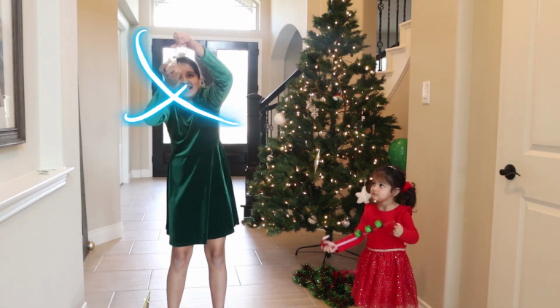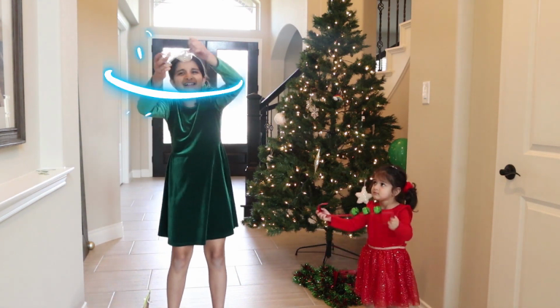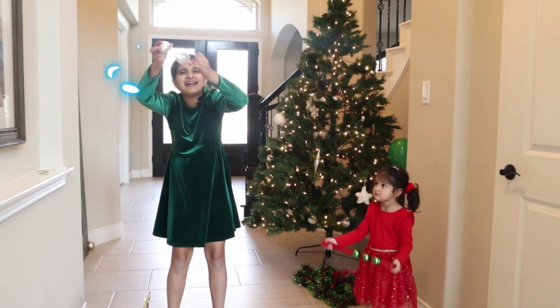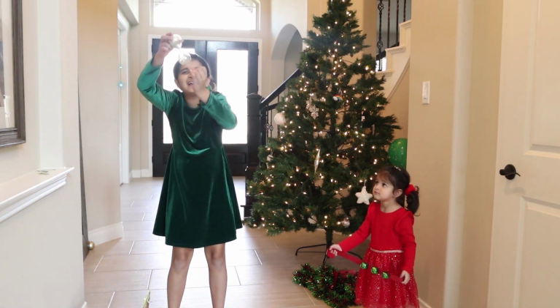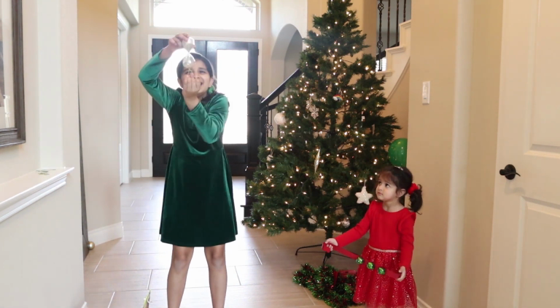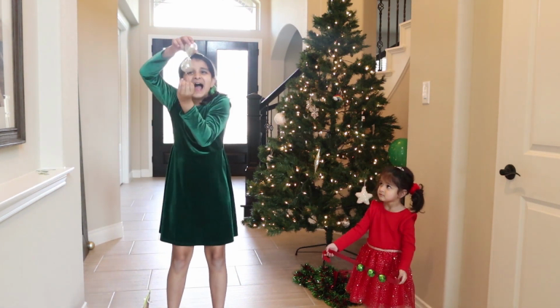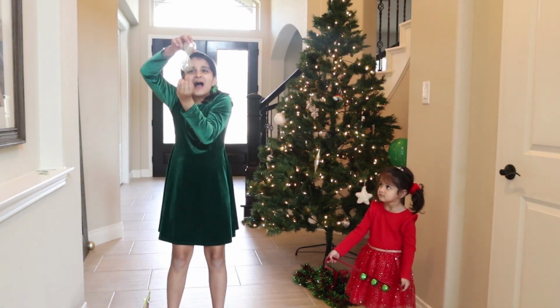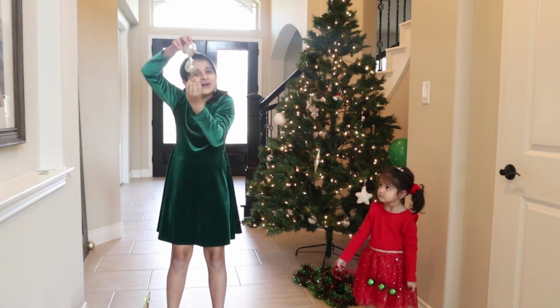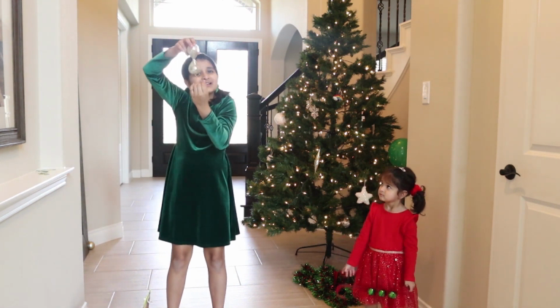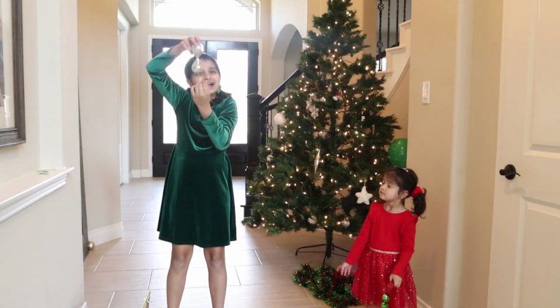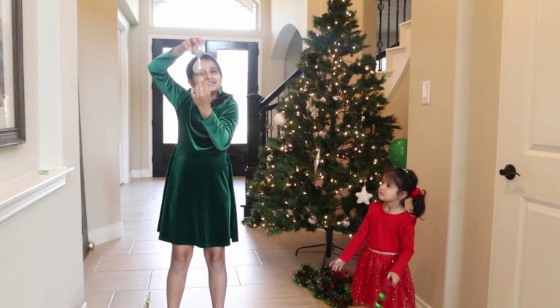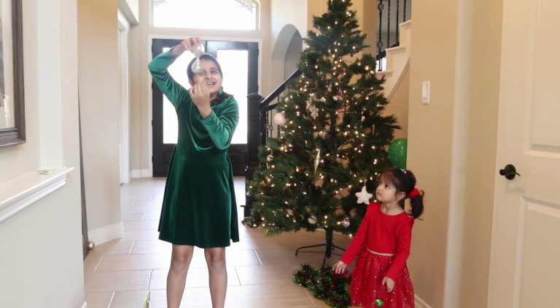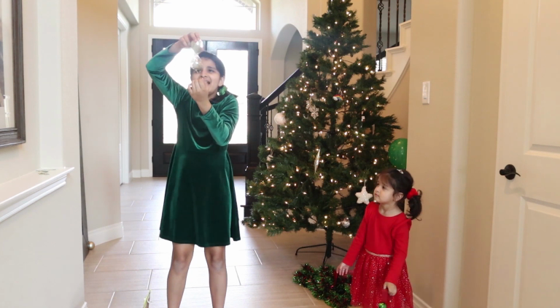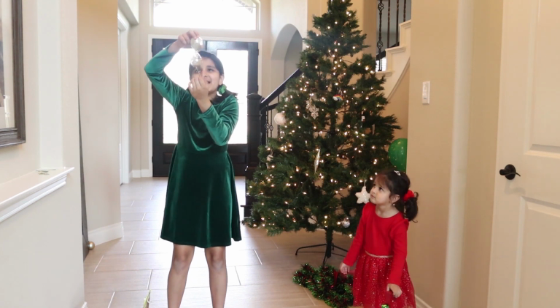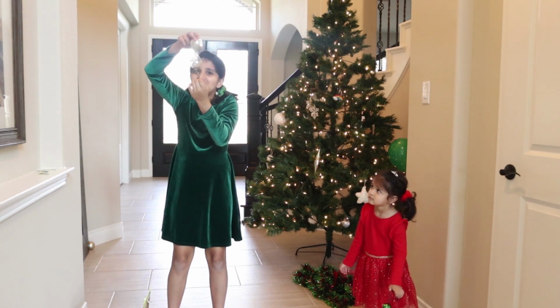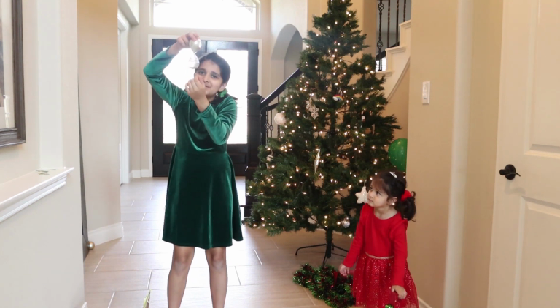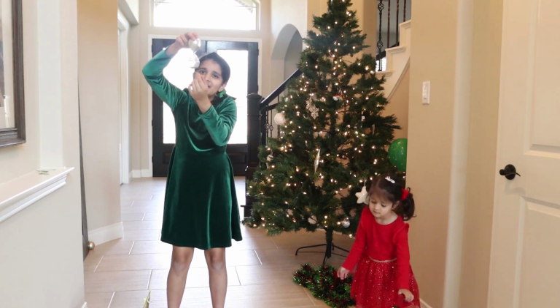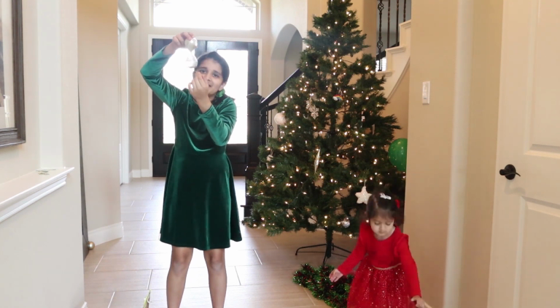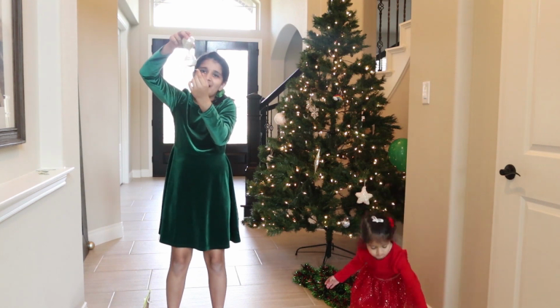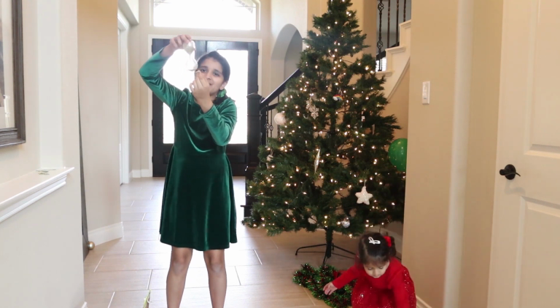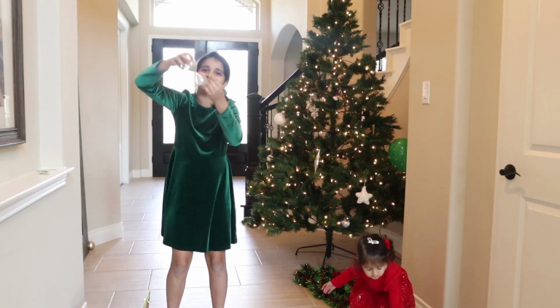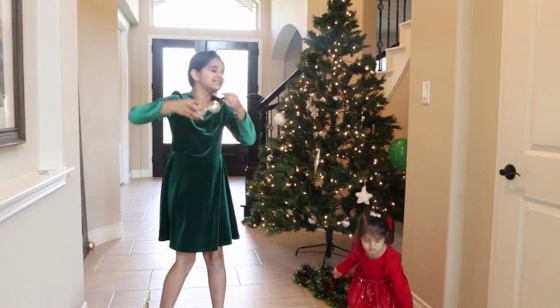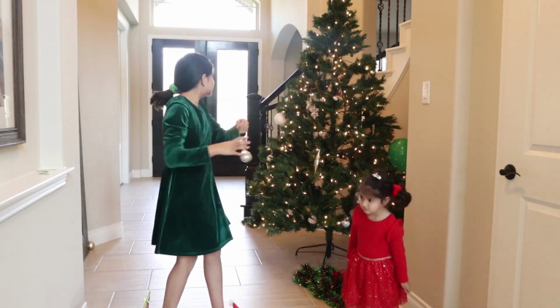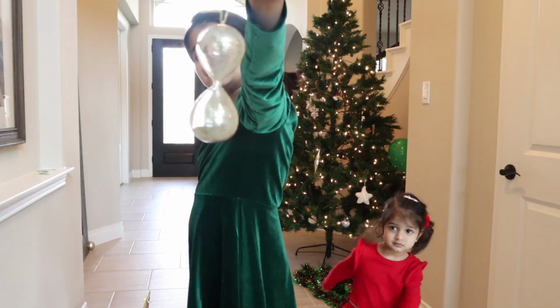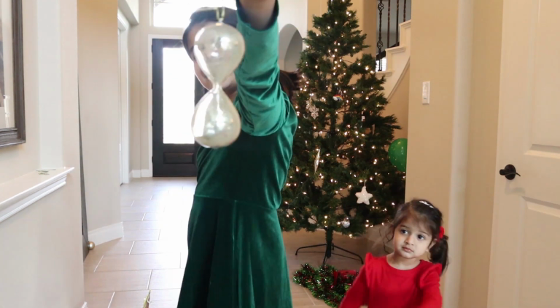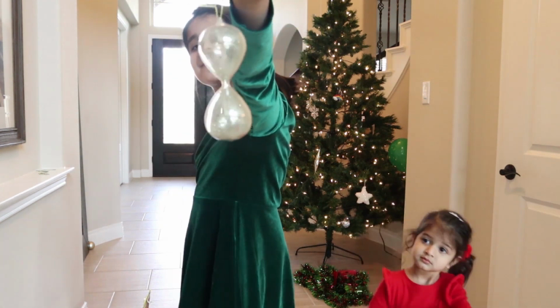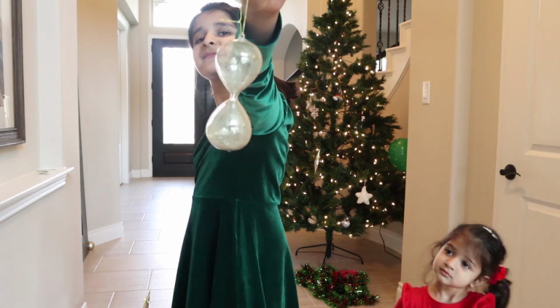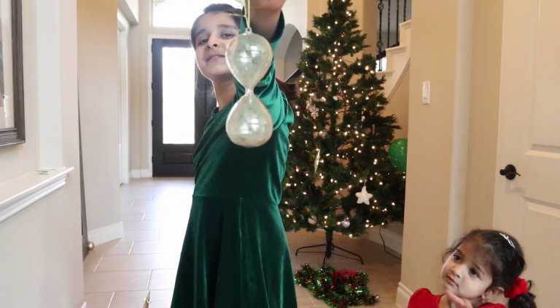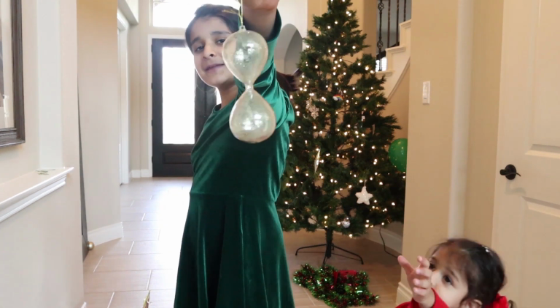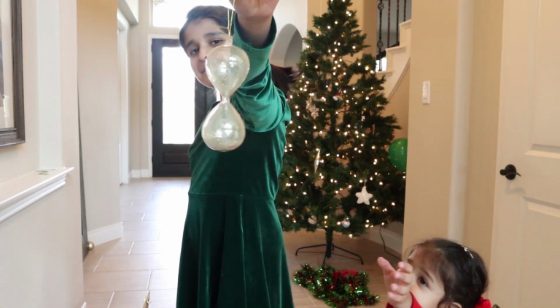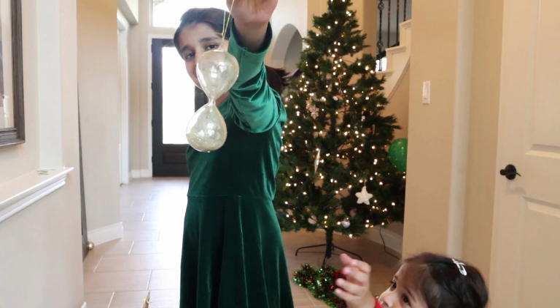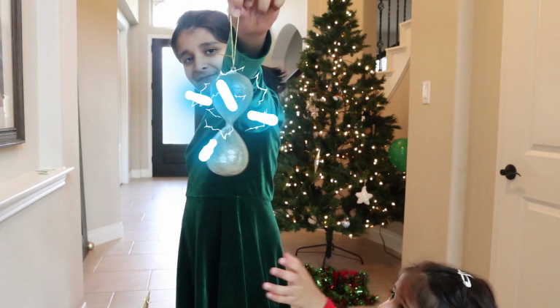This one is so beautiful! This one is probably my favorite! It's like a little hourglass! Except it's not an hour! Beautiful!